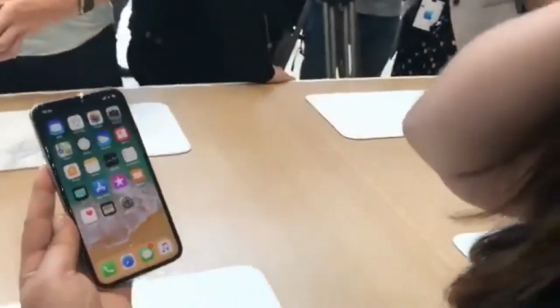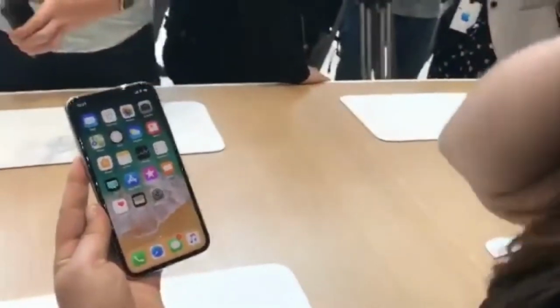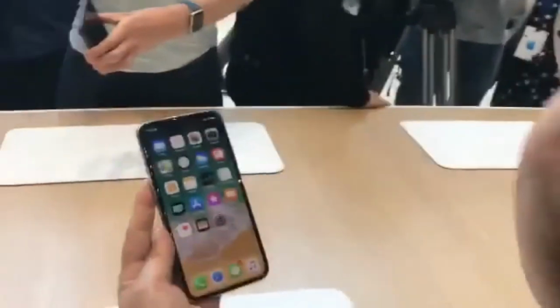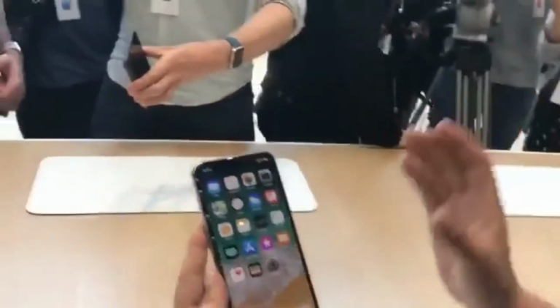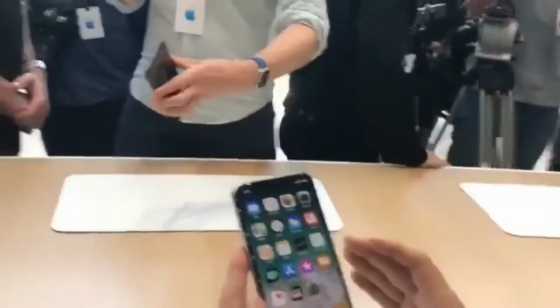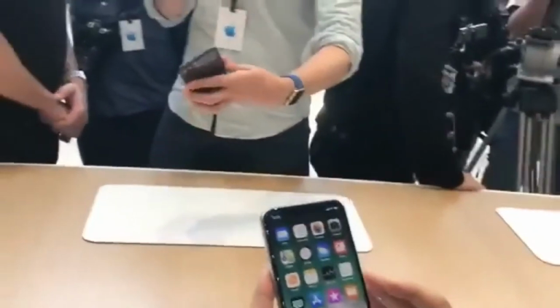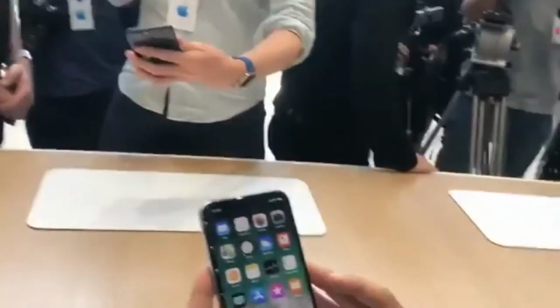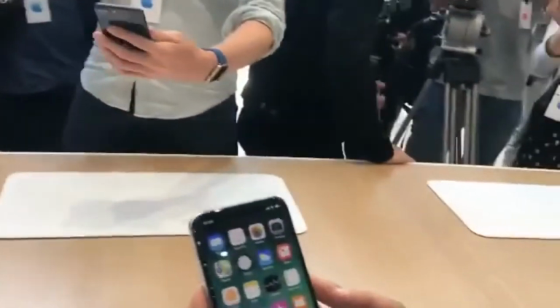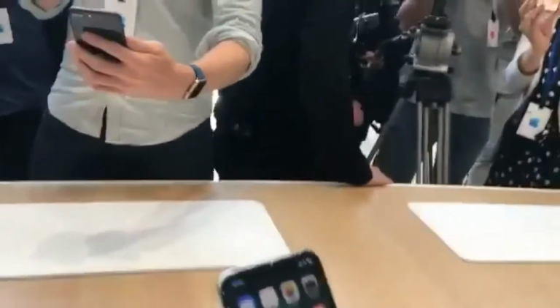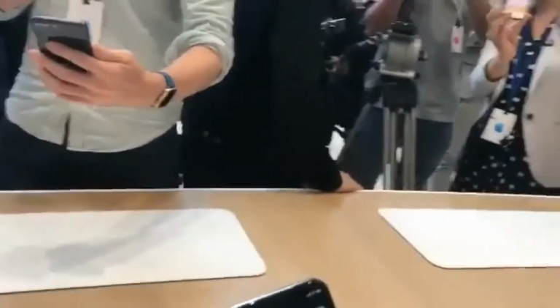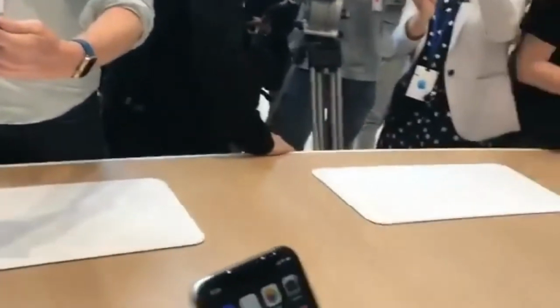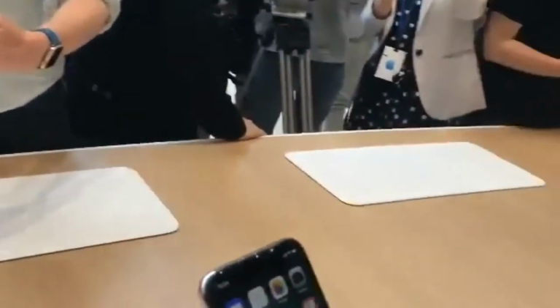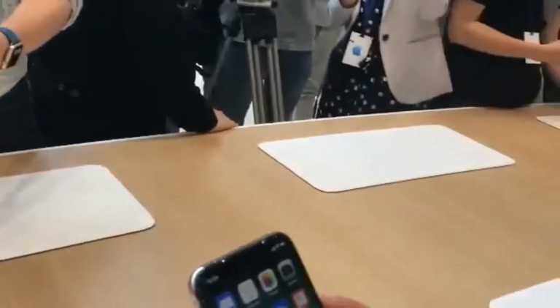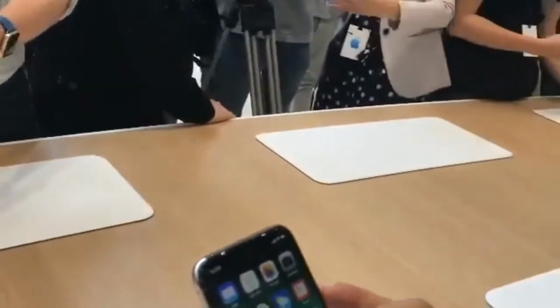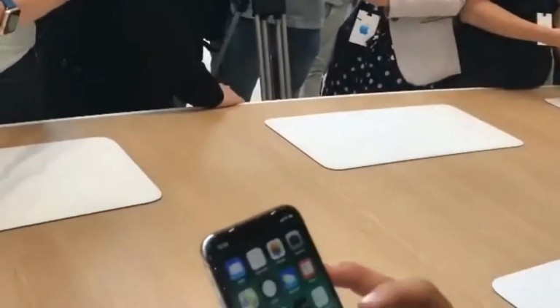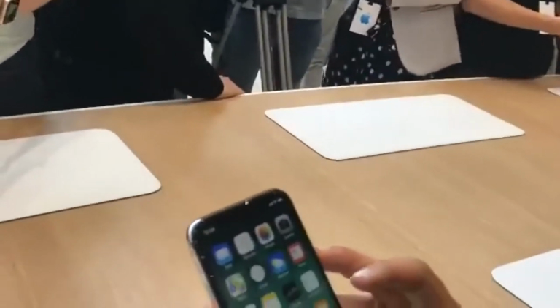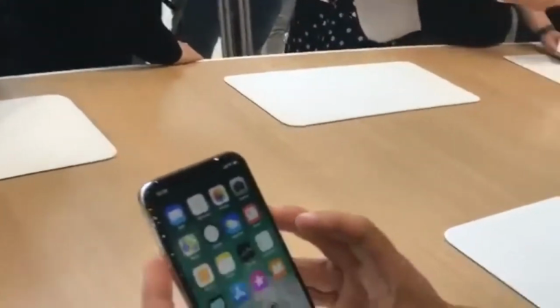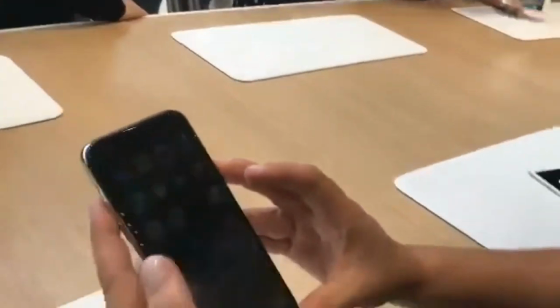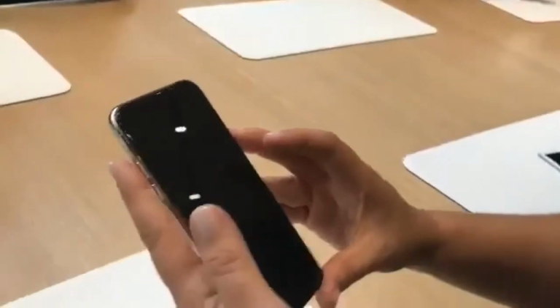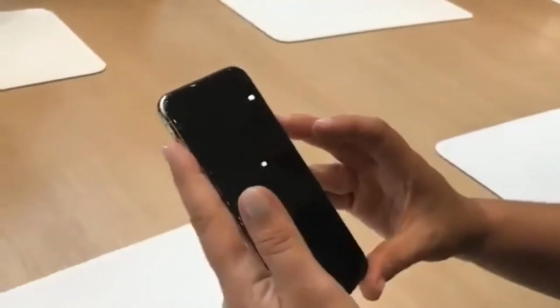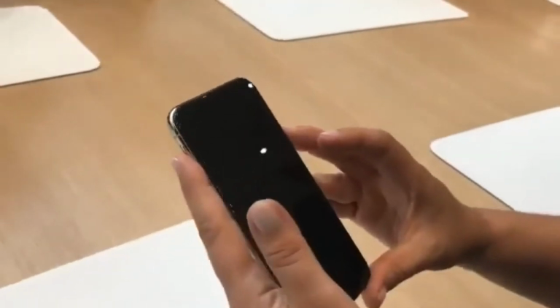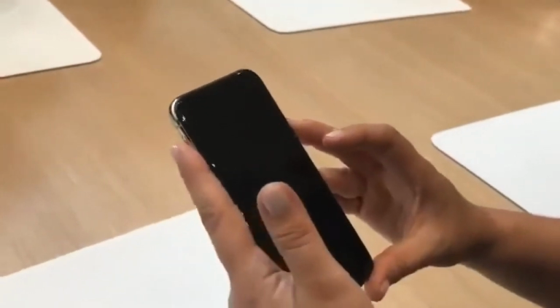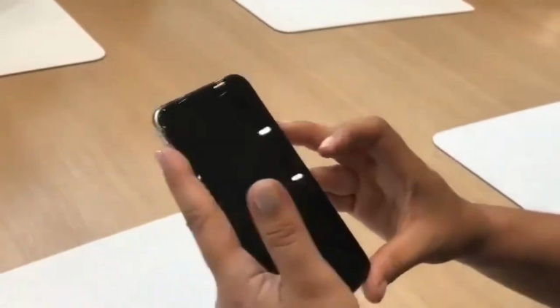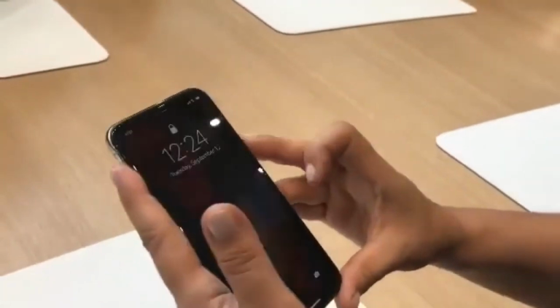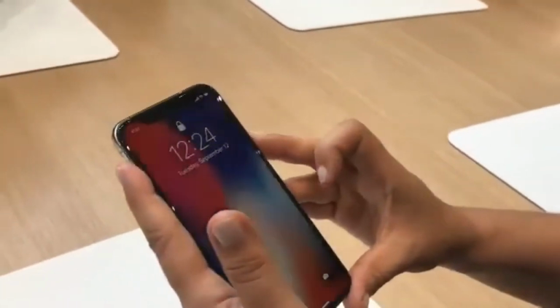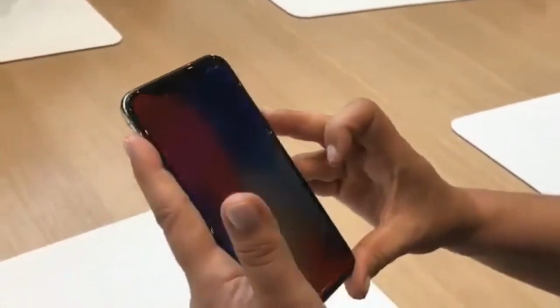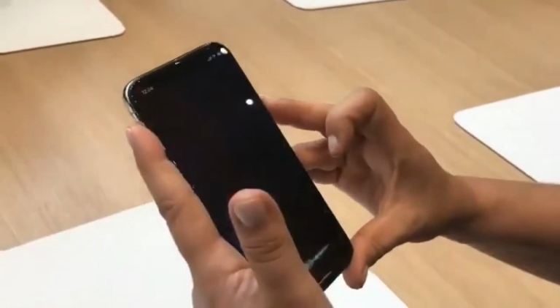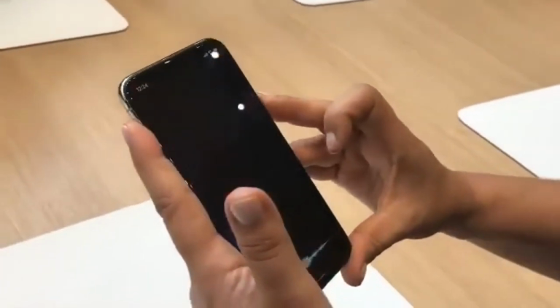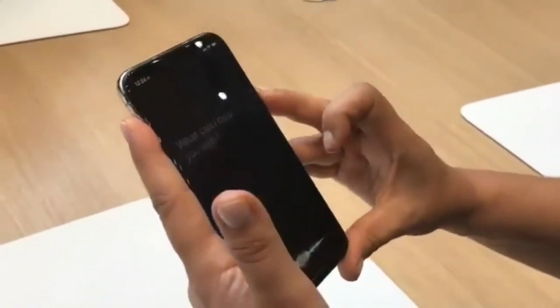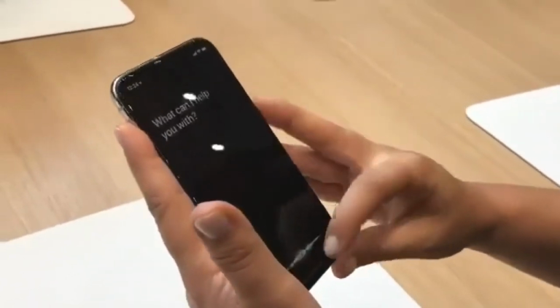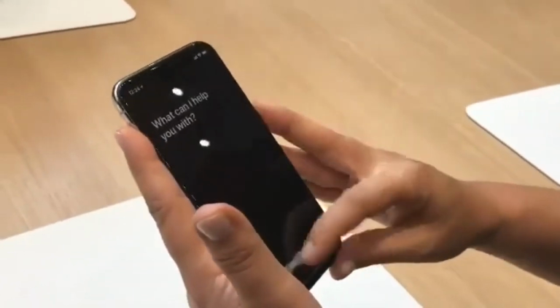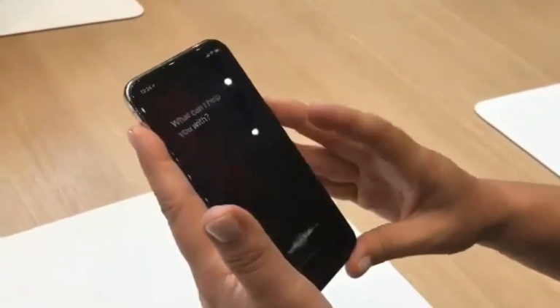Because we have lost the home button, the side button becomes a Siri activation. Side button is Siri activation — if you tap and hold, you can access Siri.